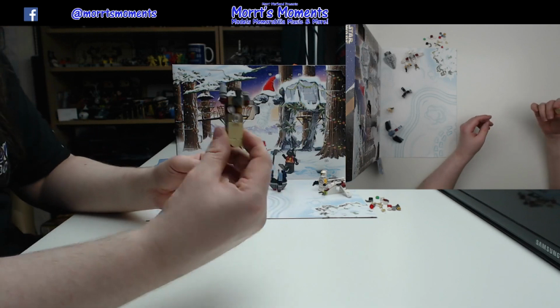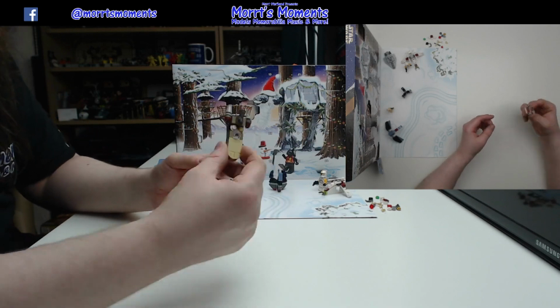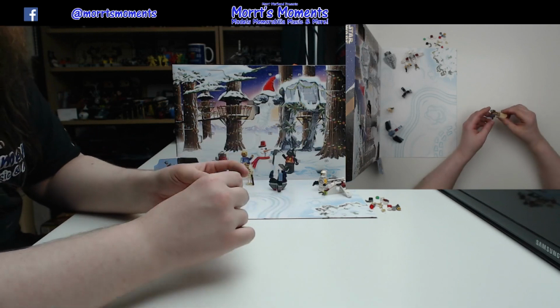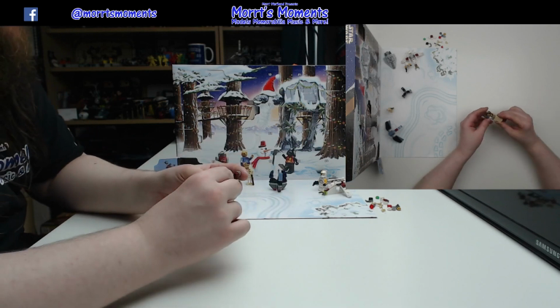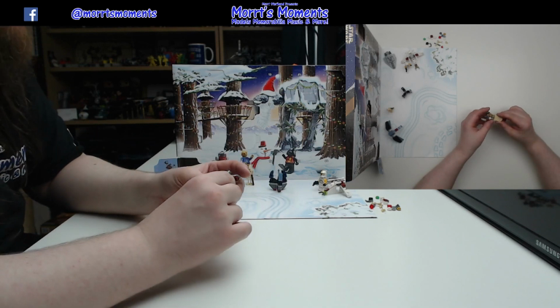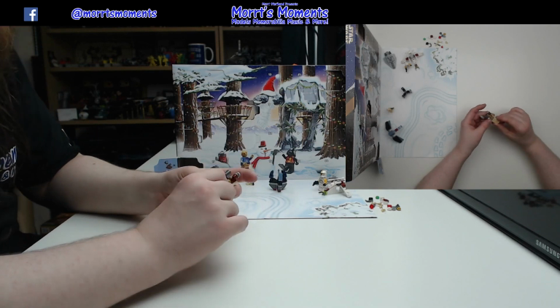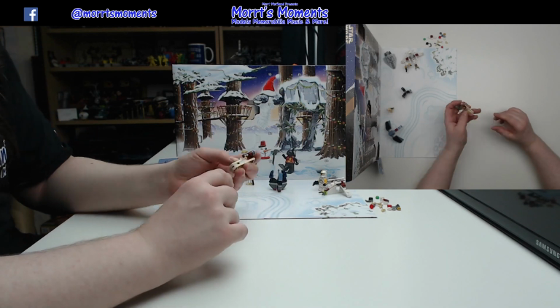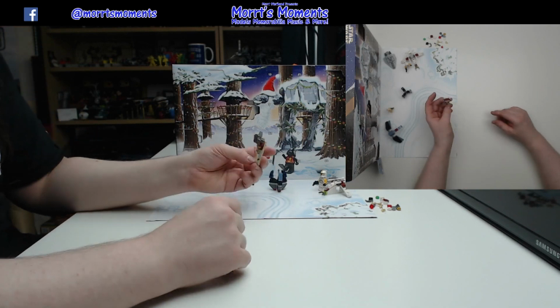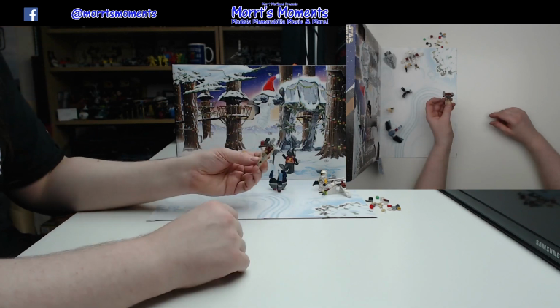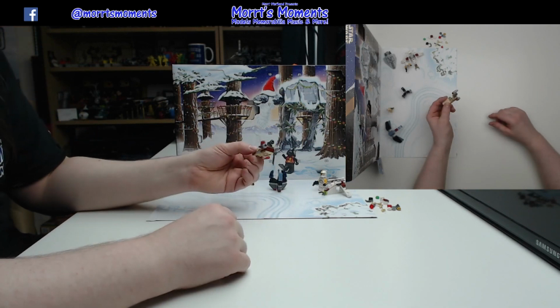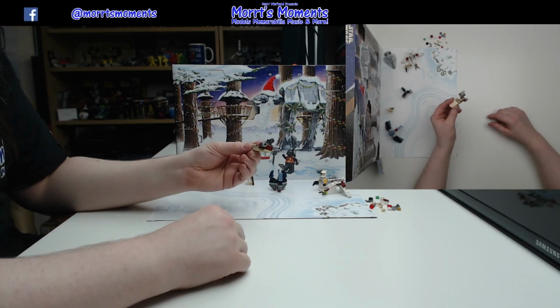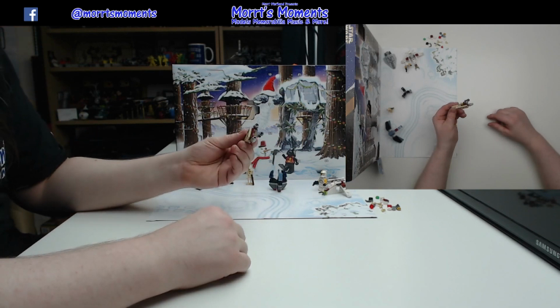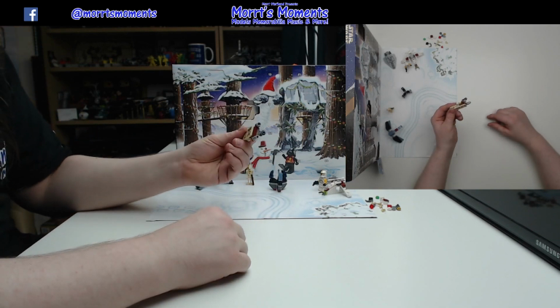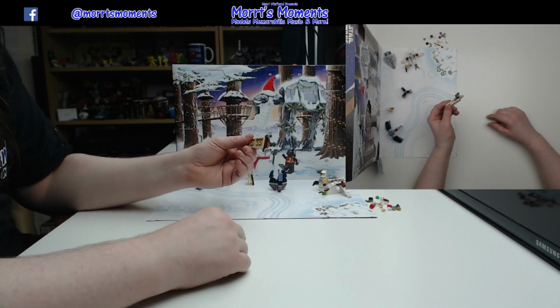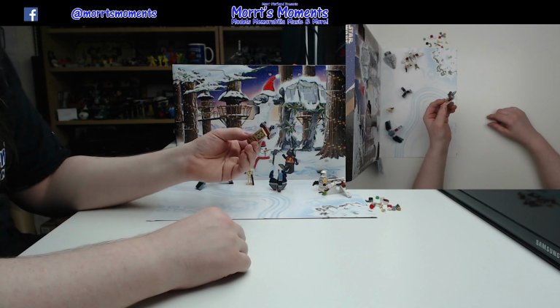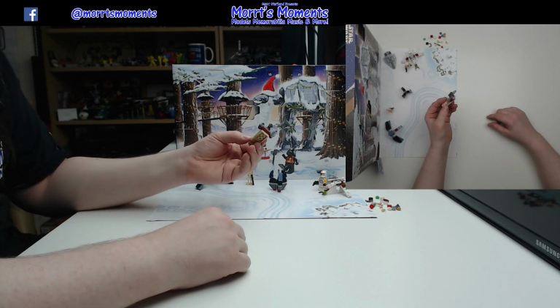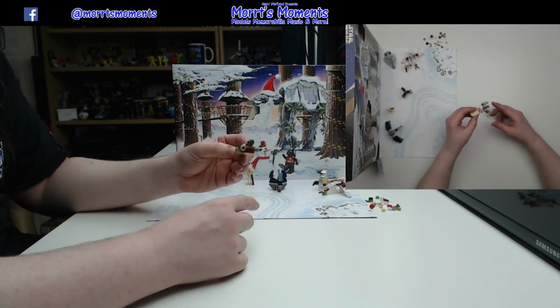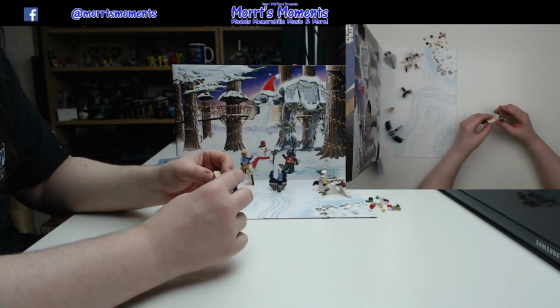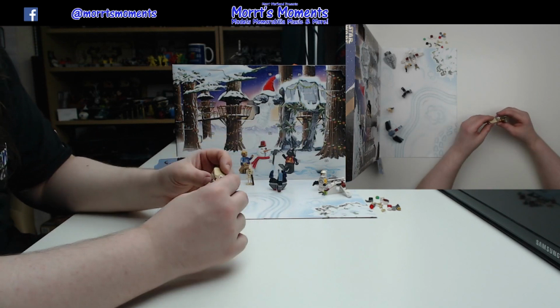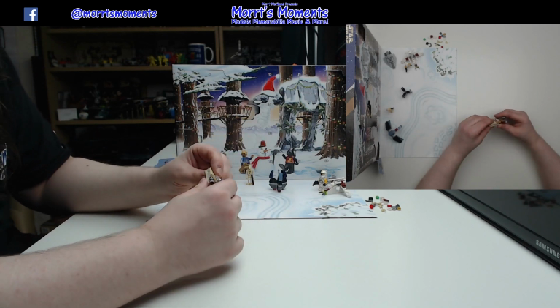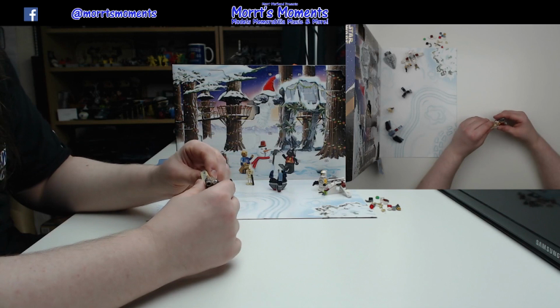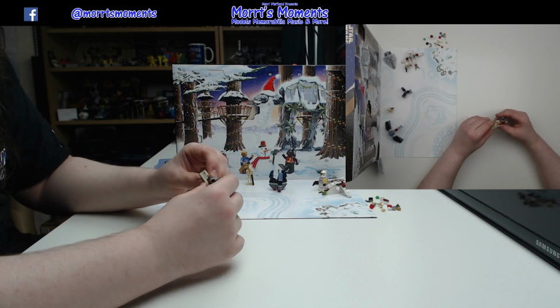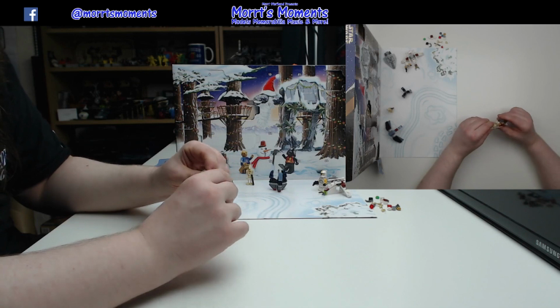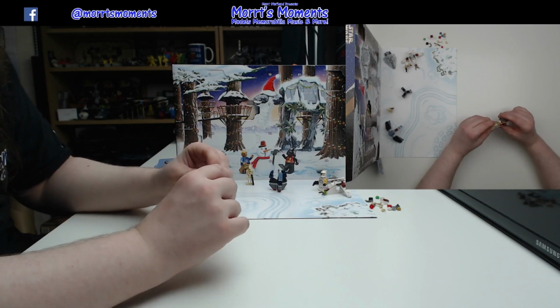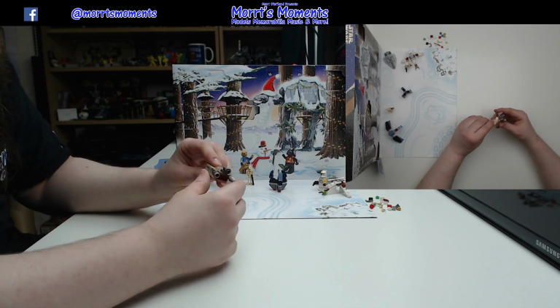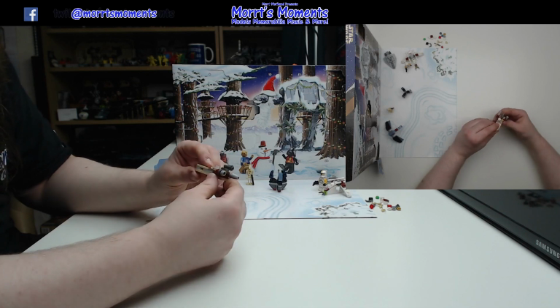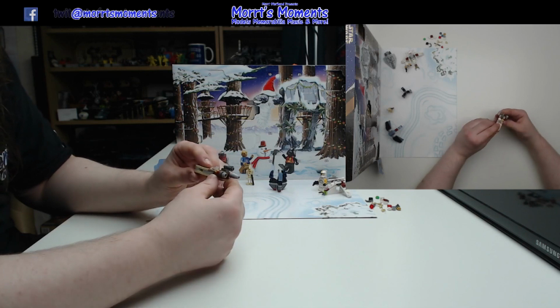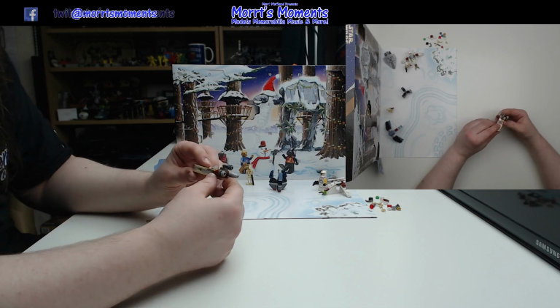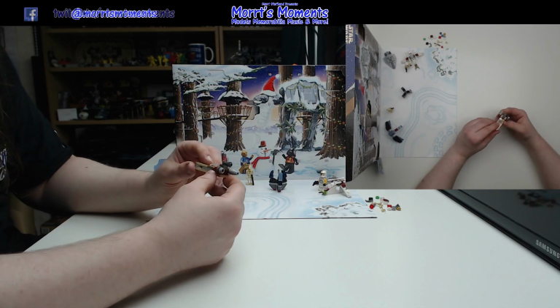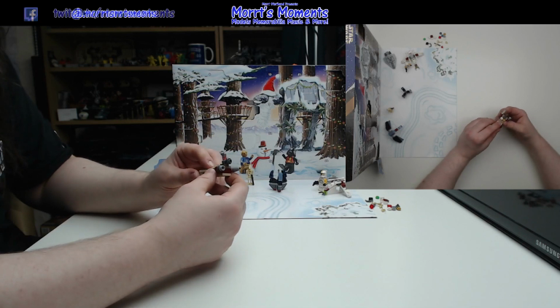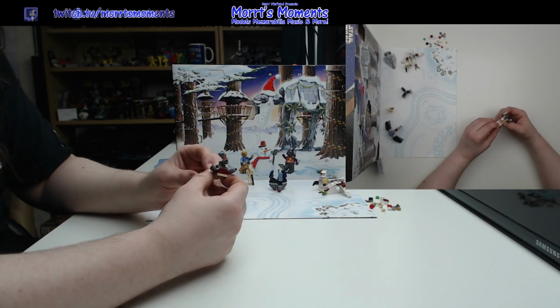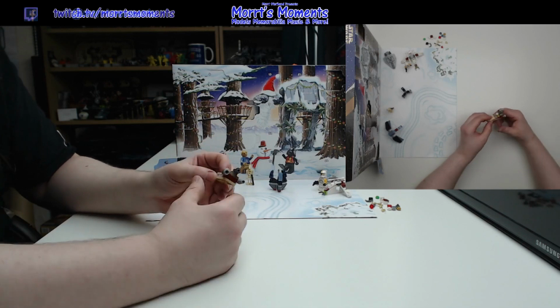I really like that model, that is very very cool indeed. I am happy with that.